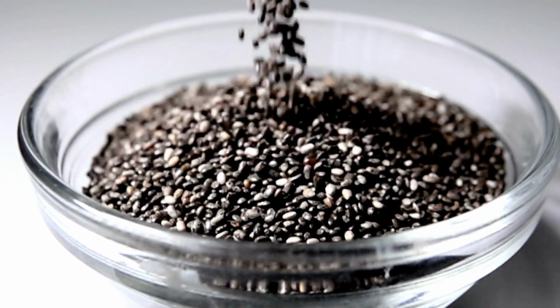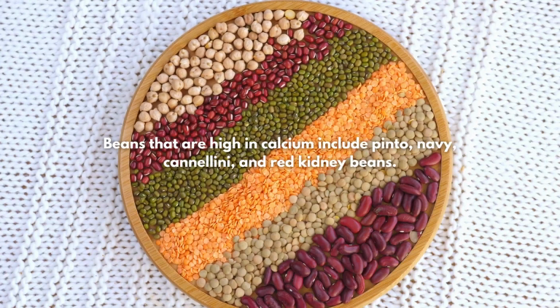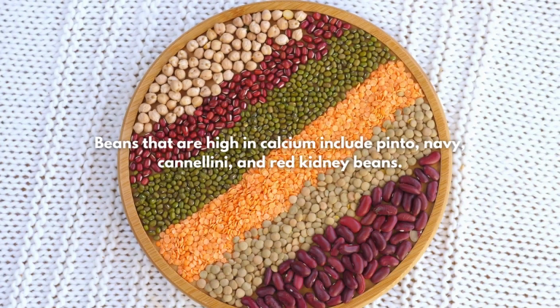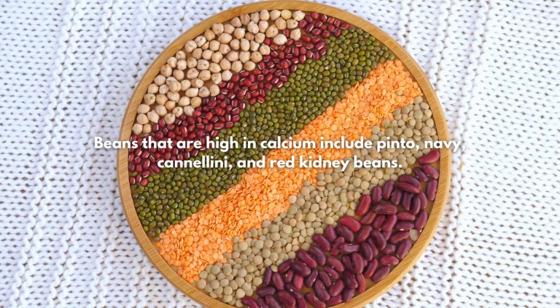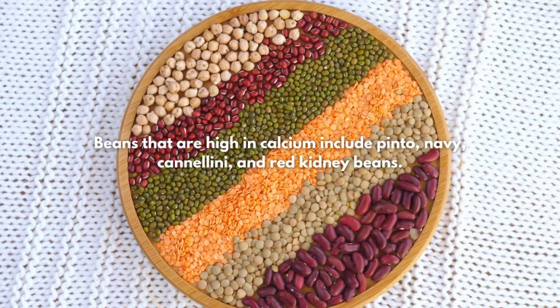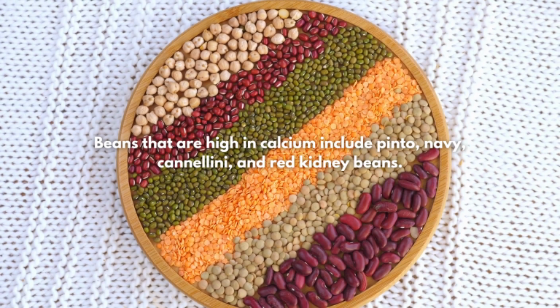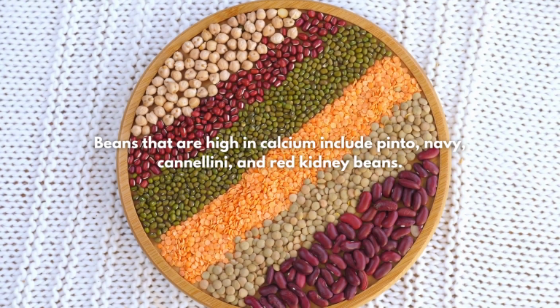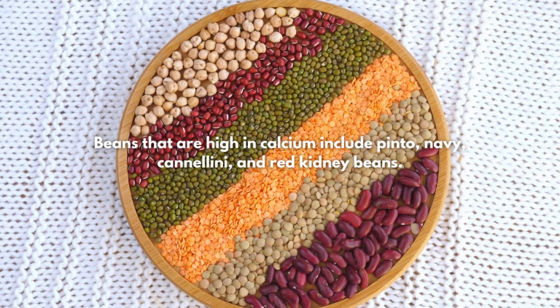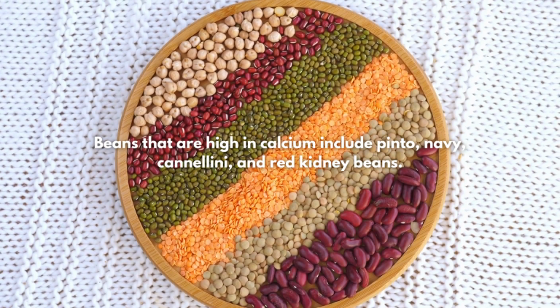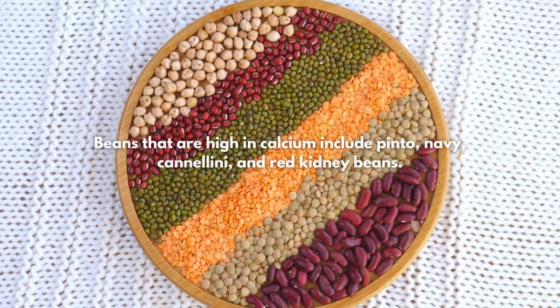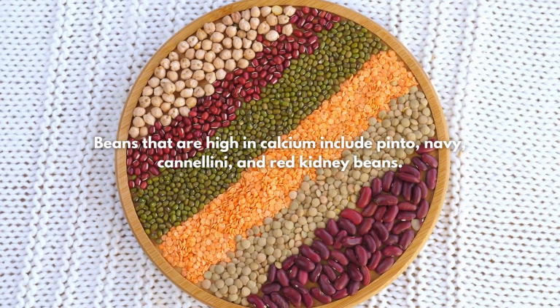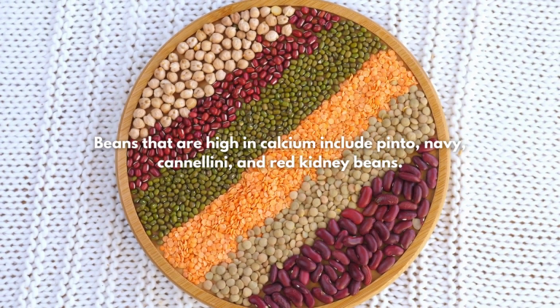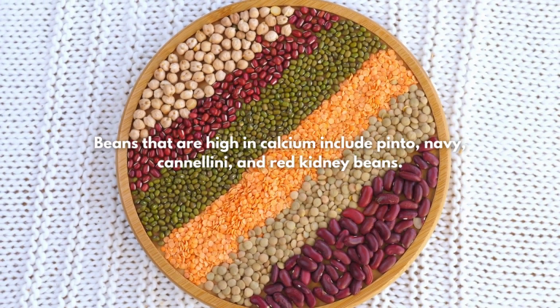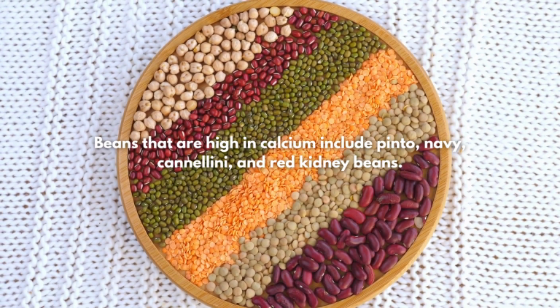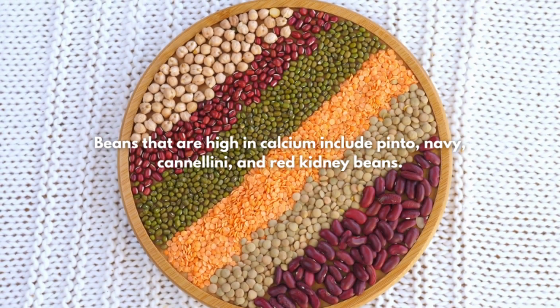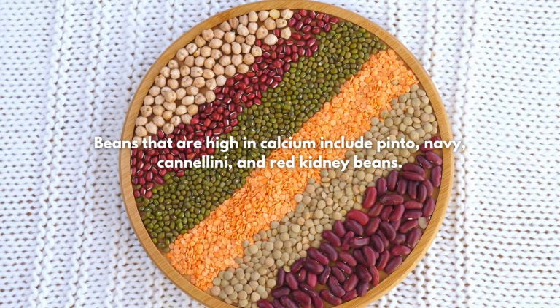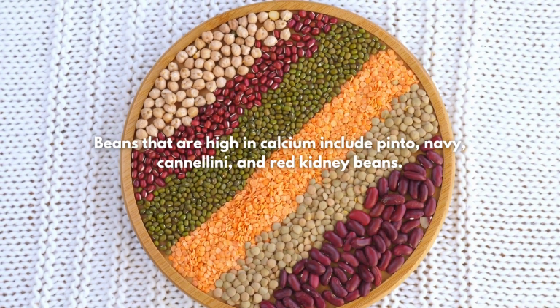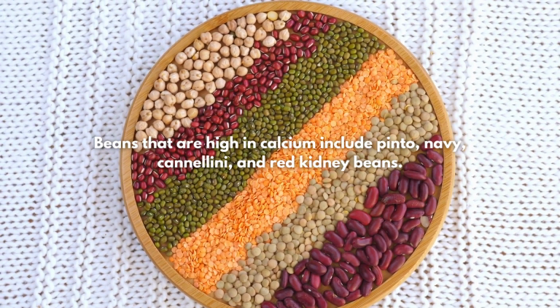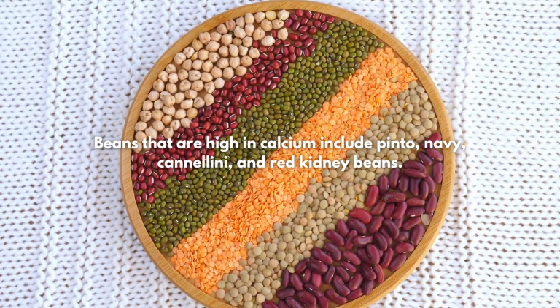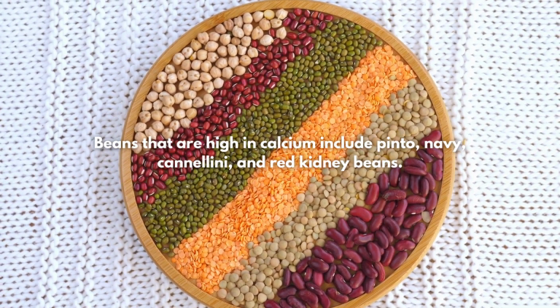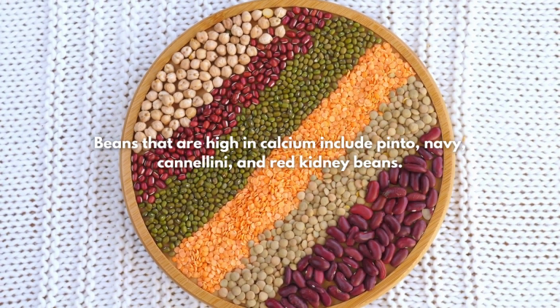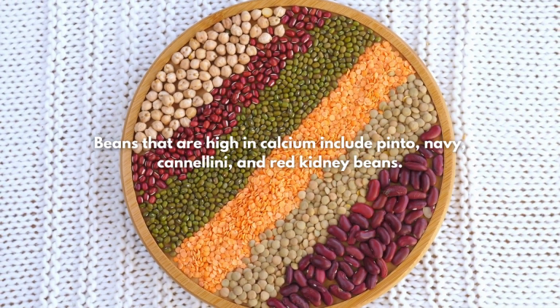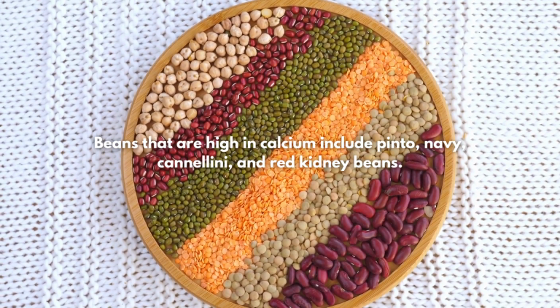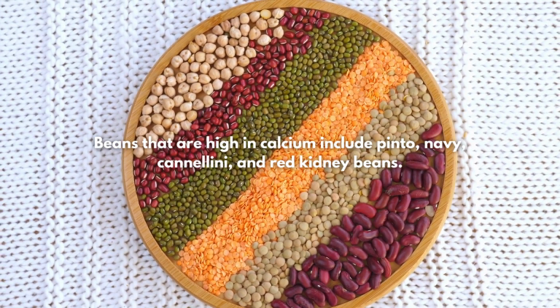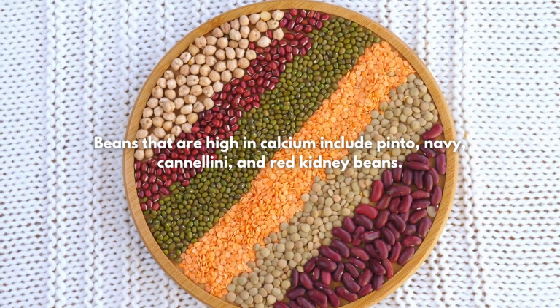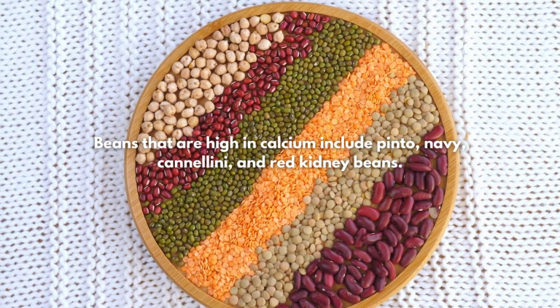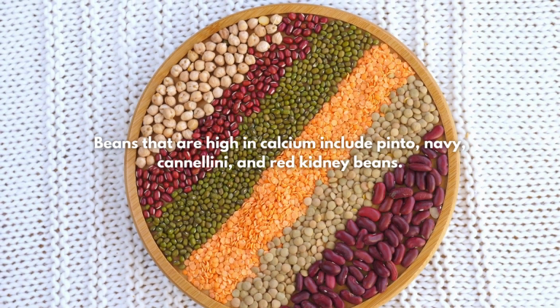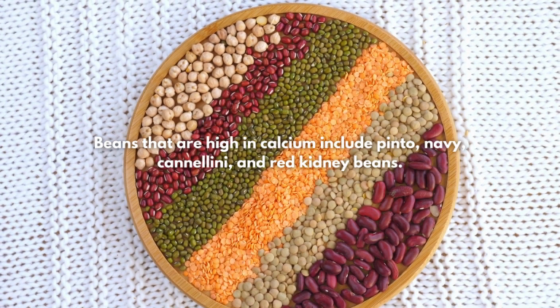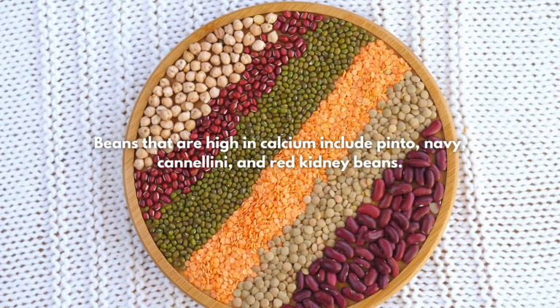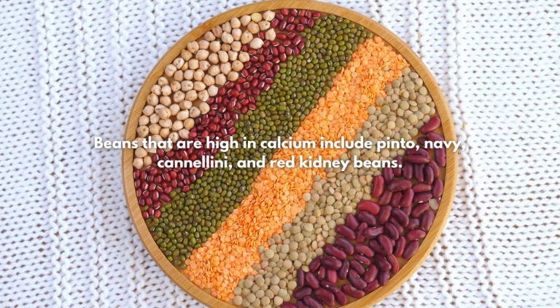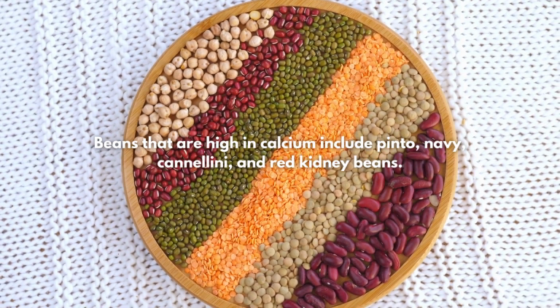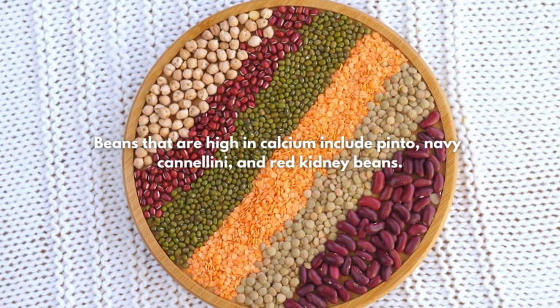6. Beans. Beans that are high in calcium include pinto, navy, cannellini, and red kidney beans.